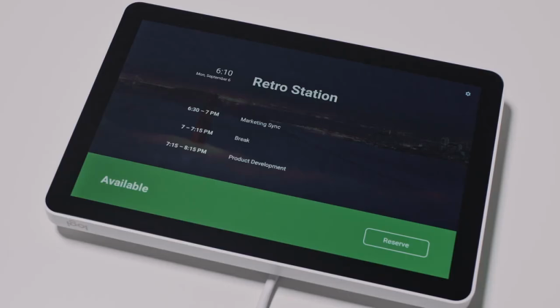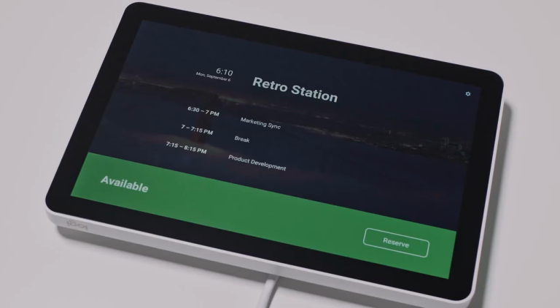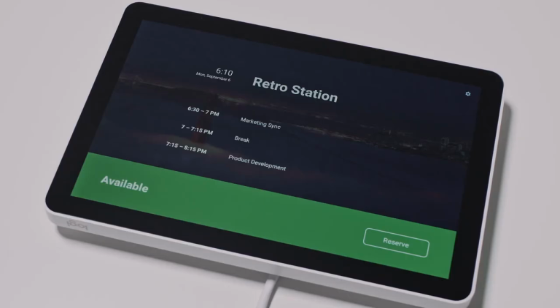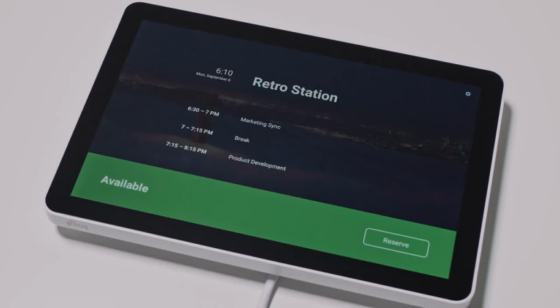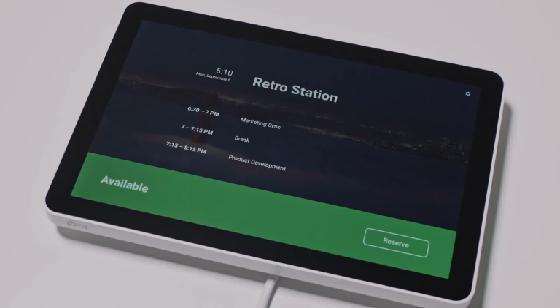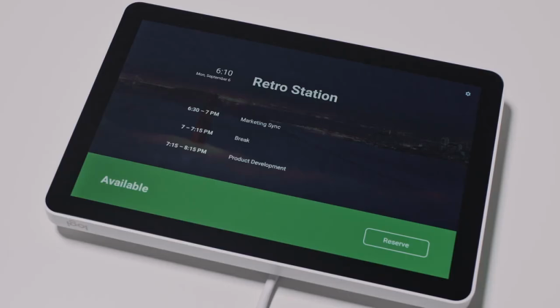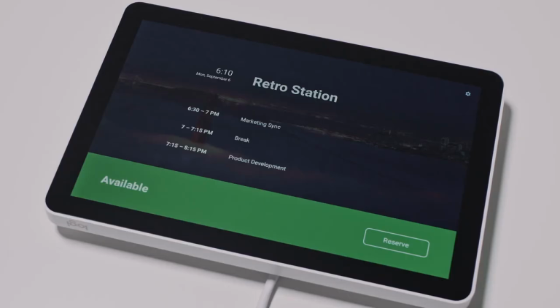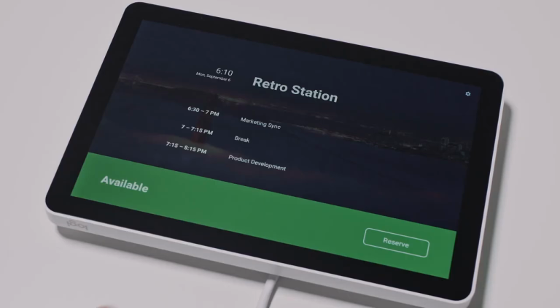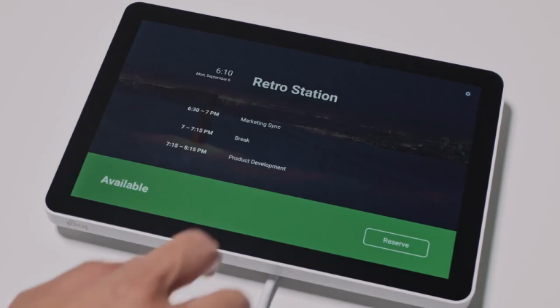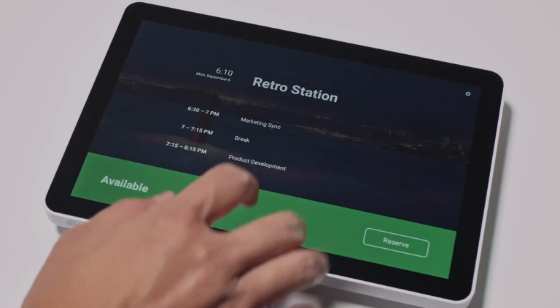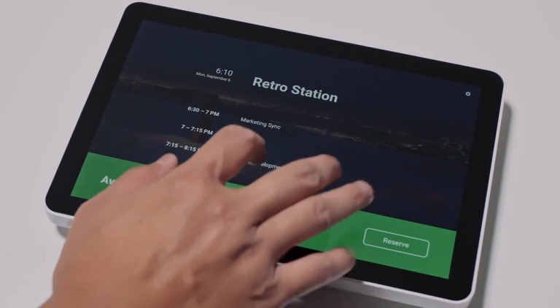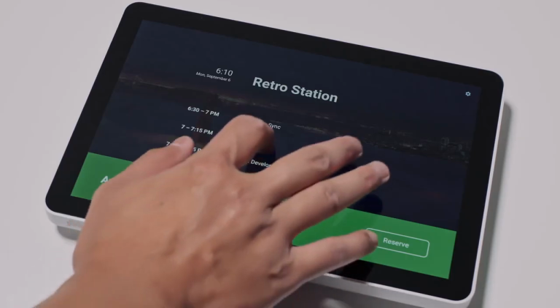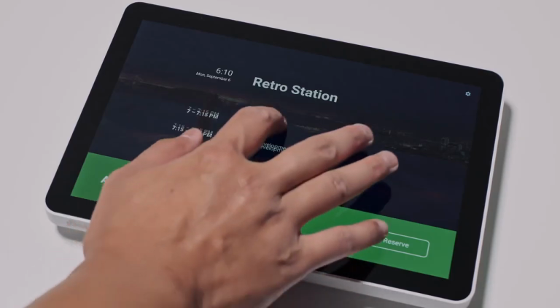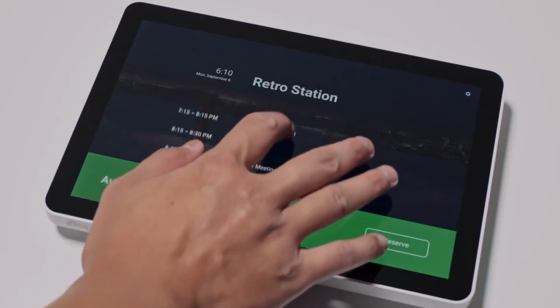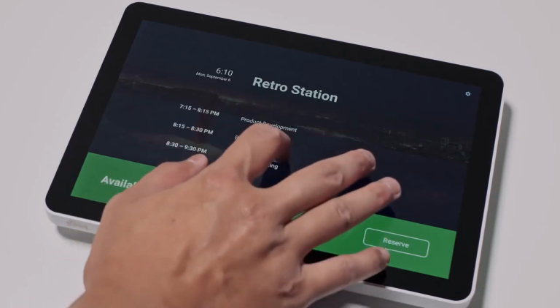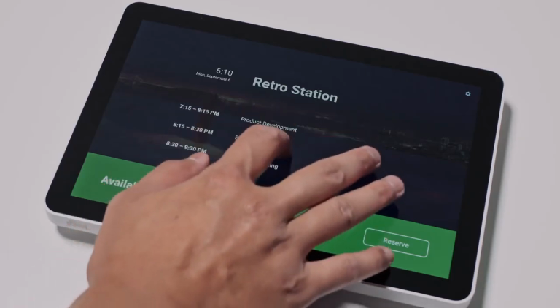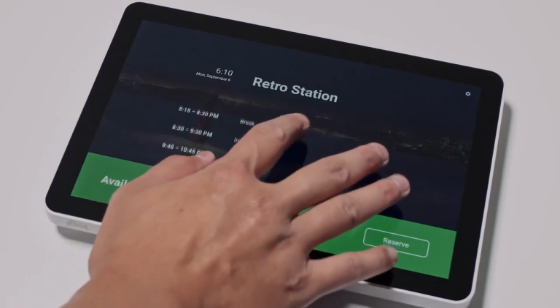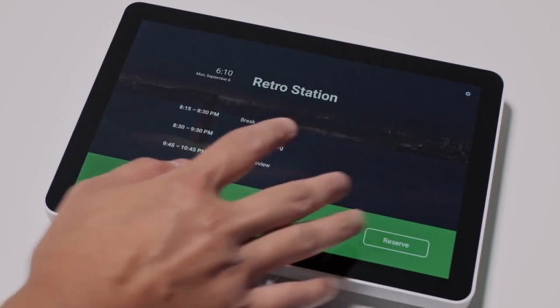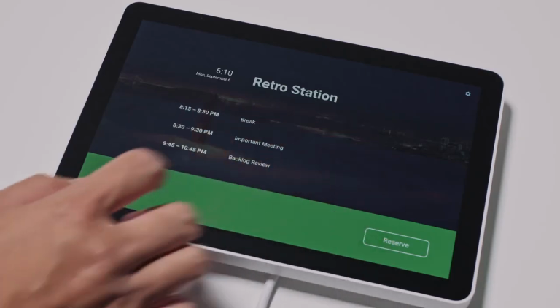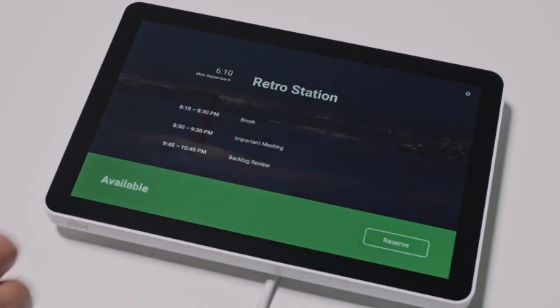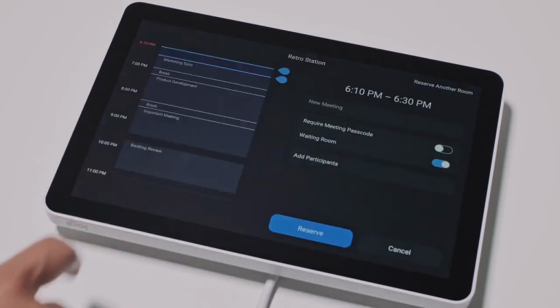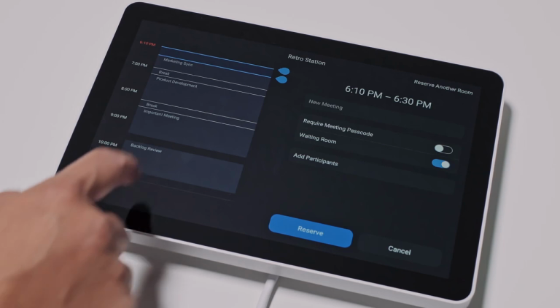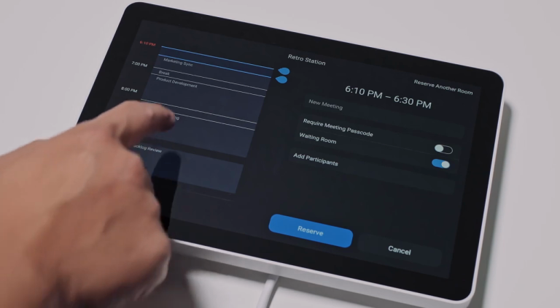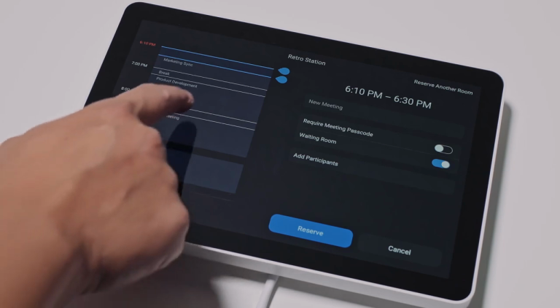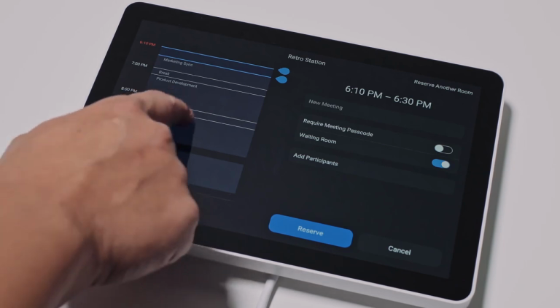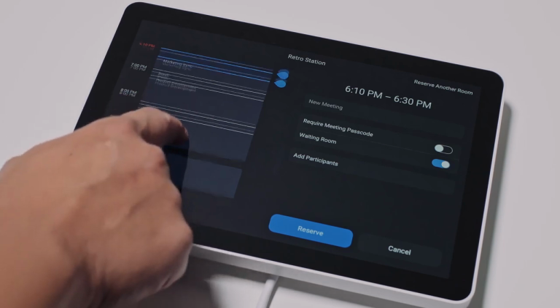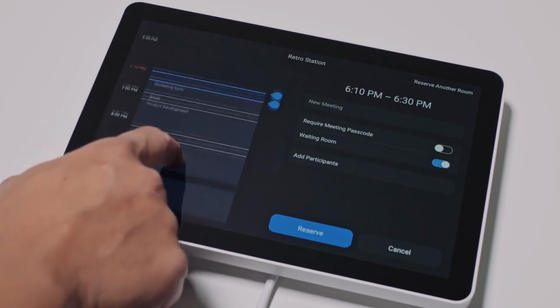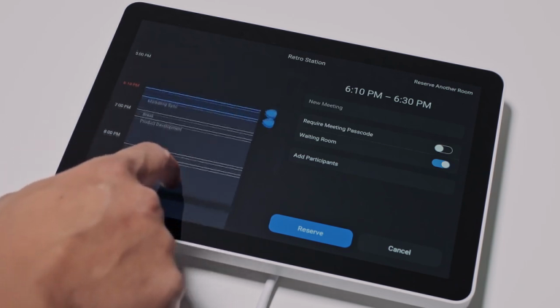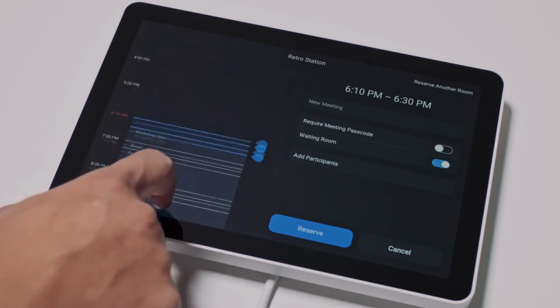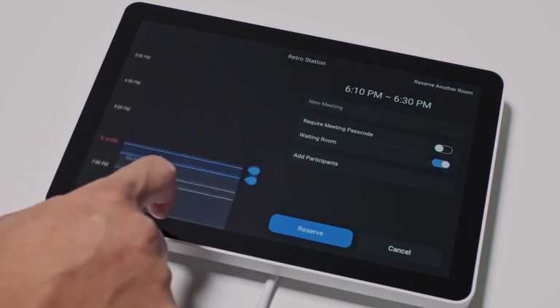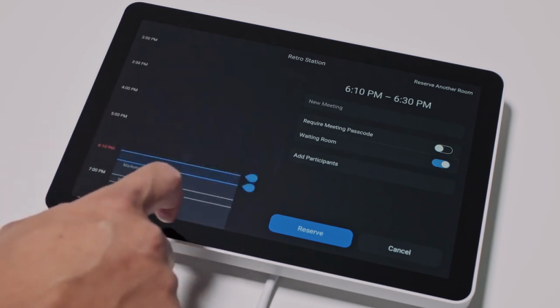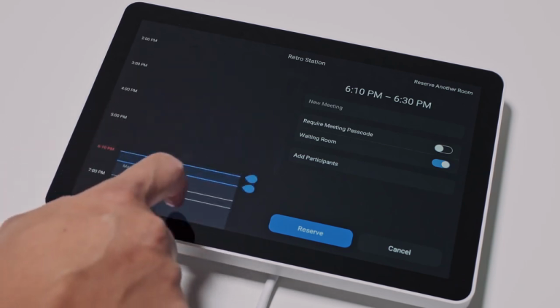To book a room you like for future meetings, you can browse the room schedule to see if it's available for your scheduled meeting.